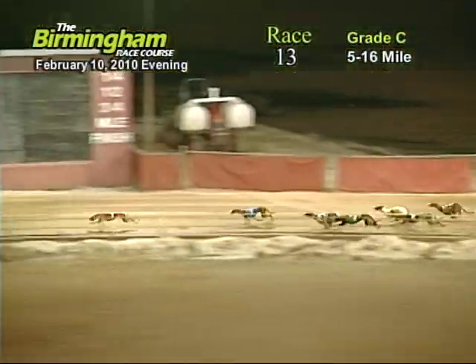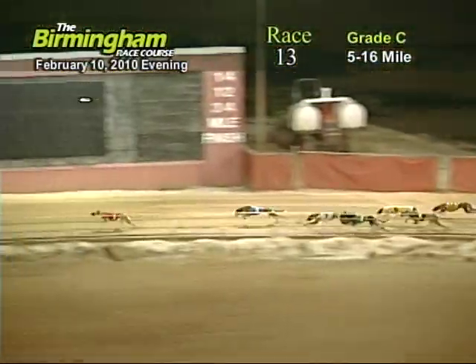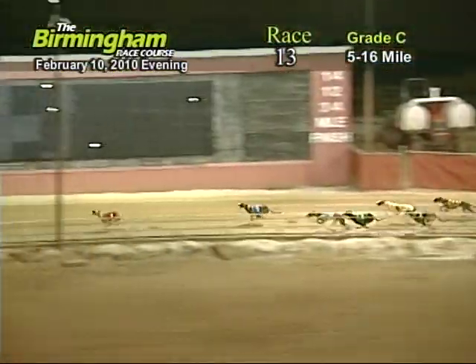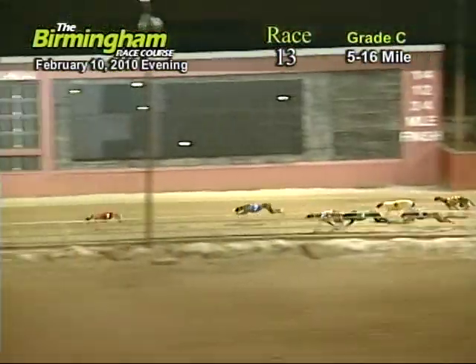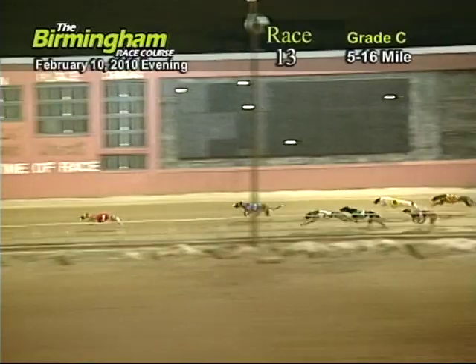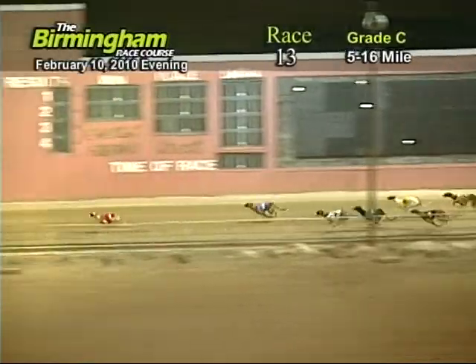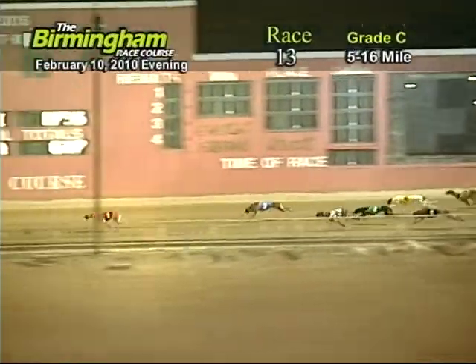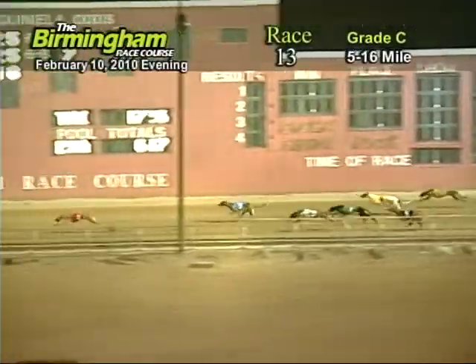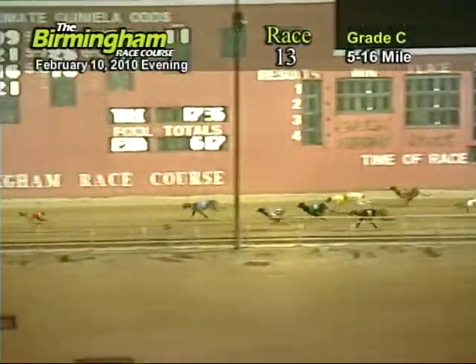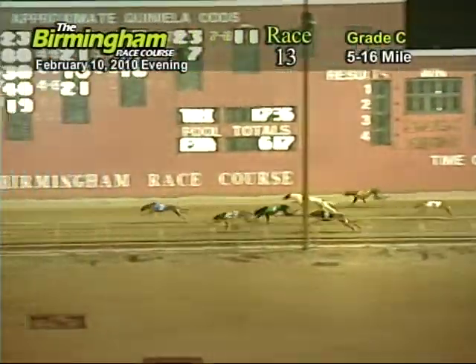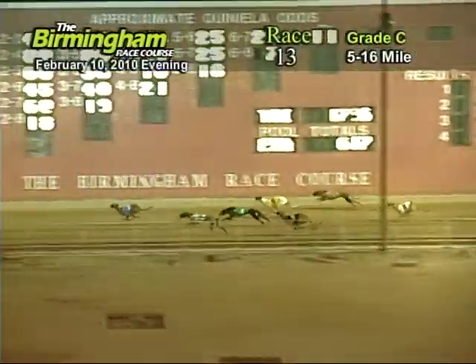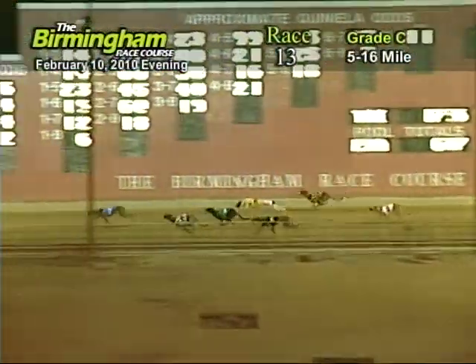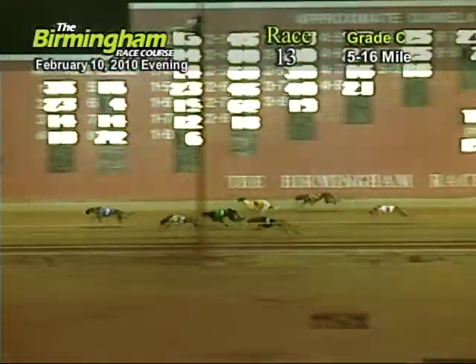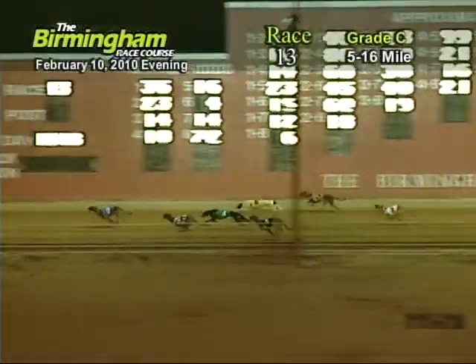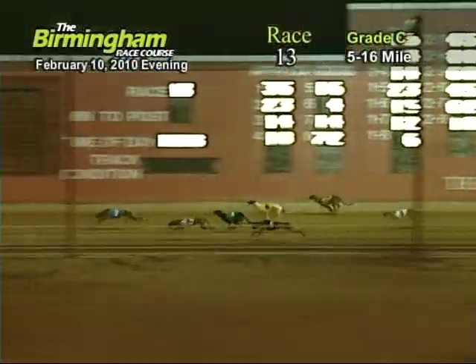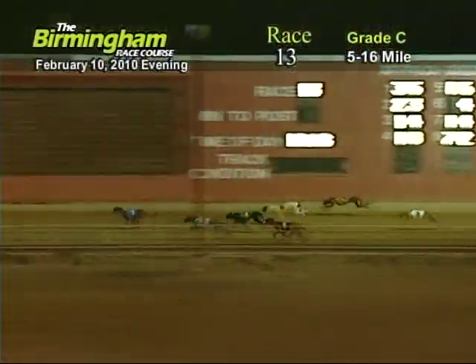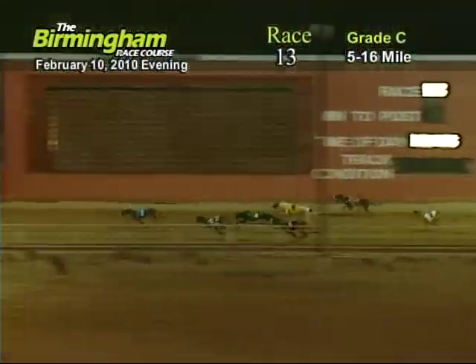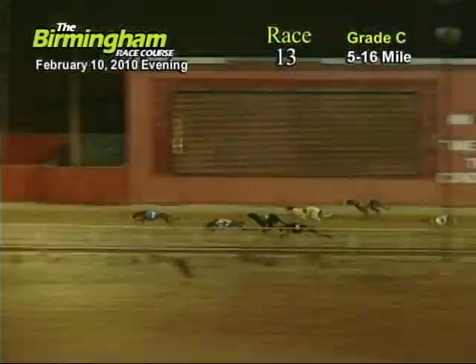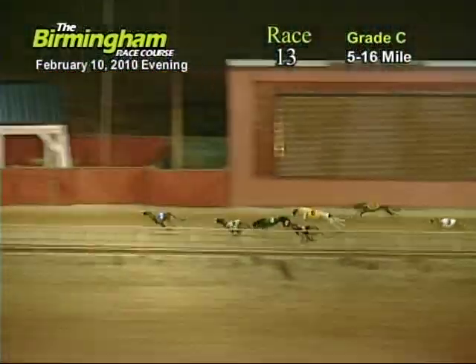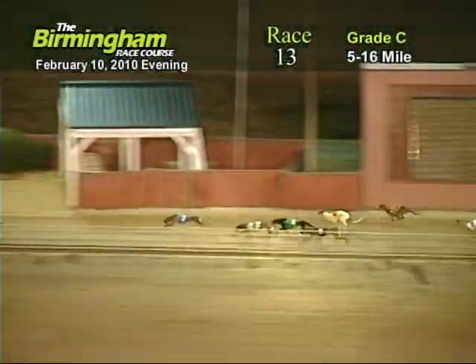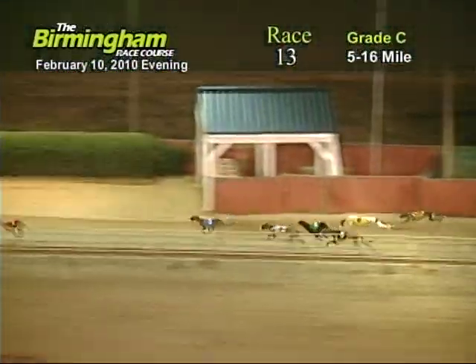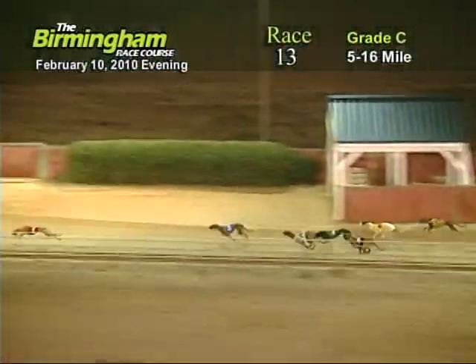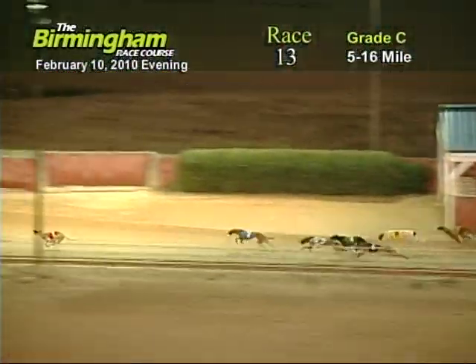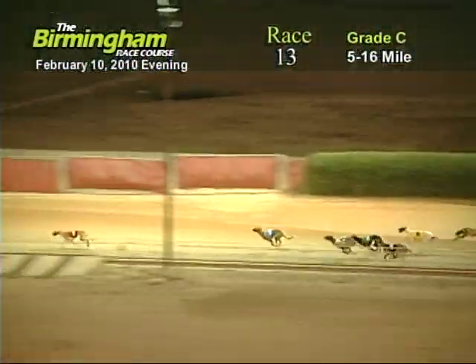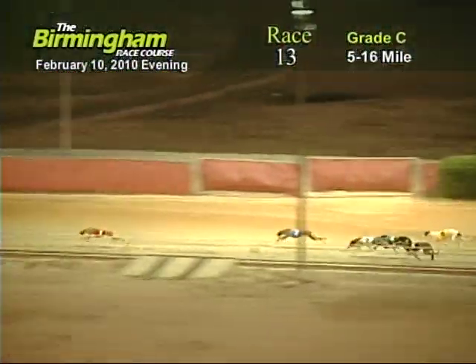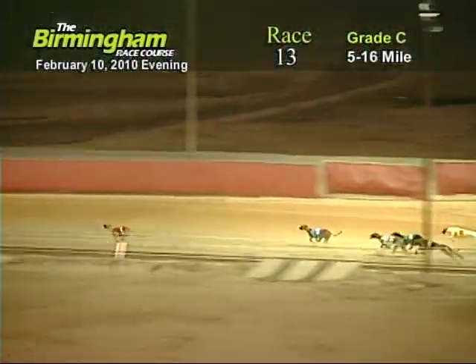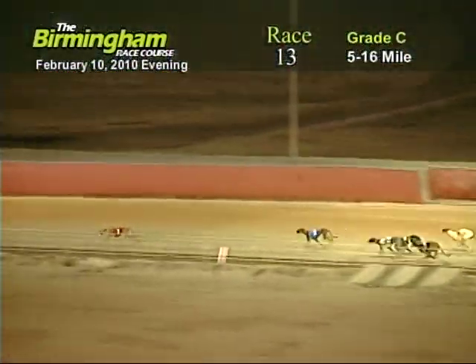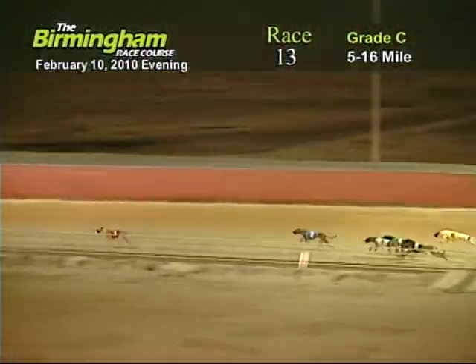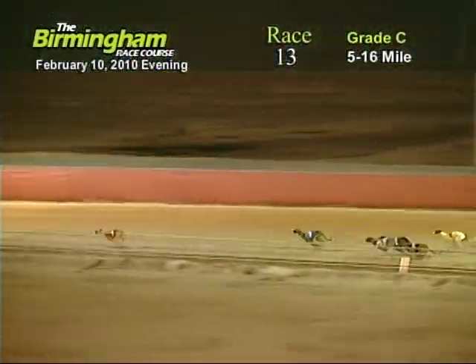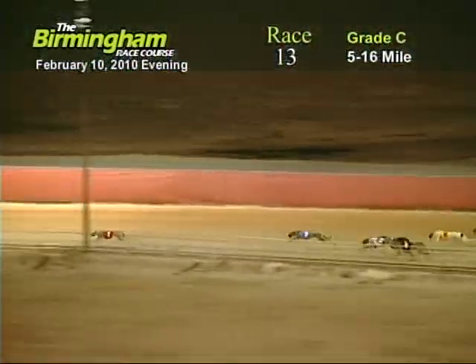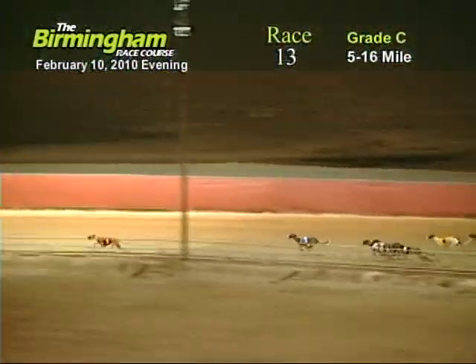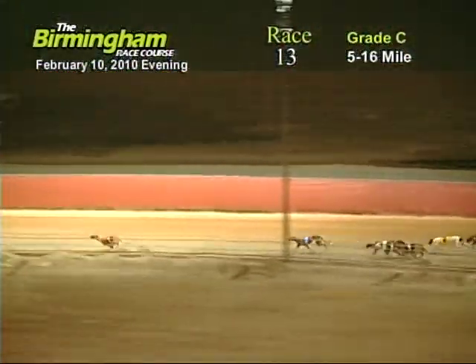As they go down the back stretch, number one holding the lead from the two, seven, four, five, six, eight, and three.